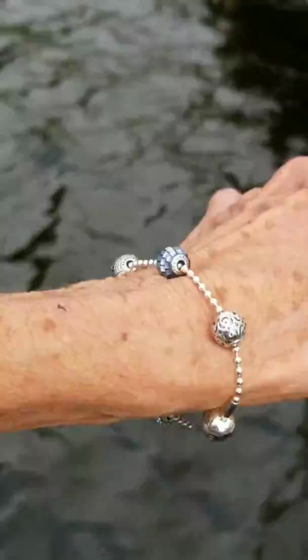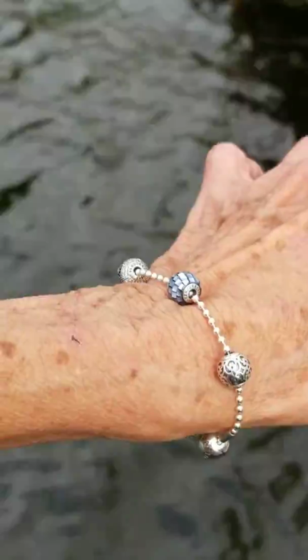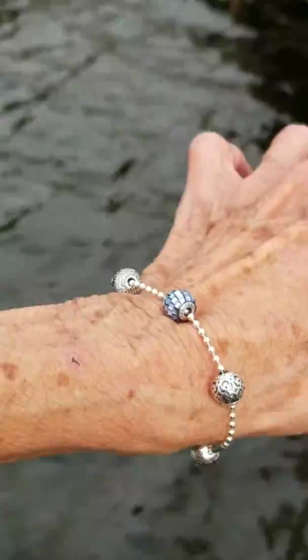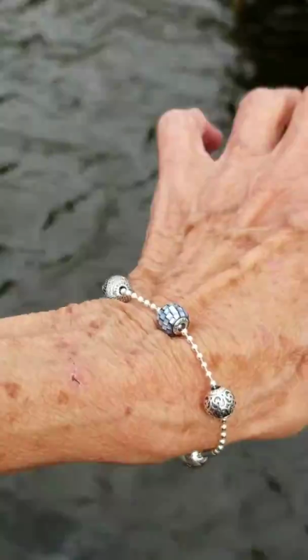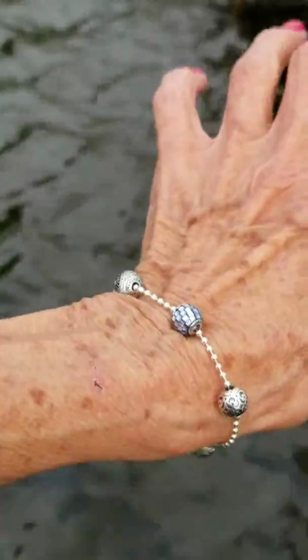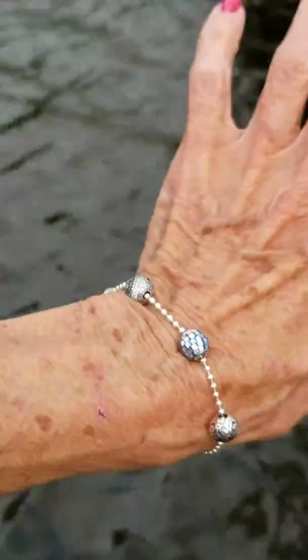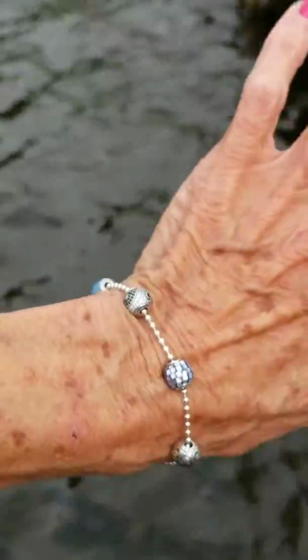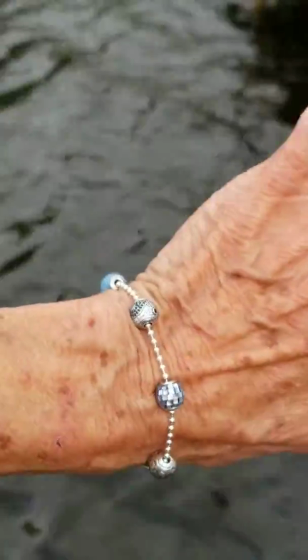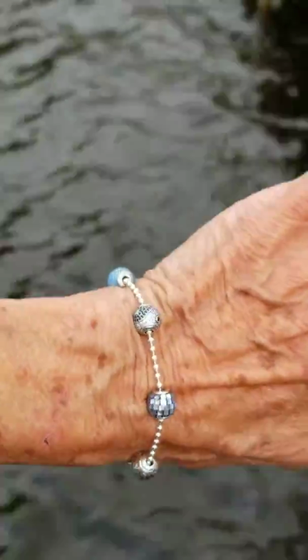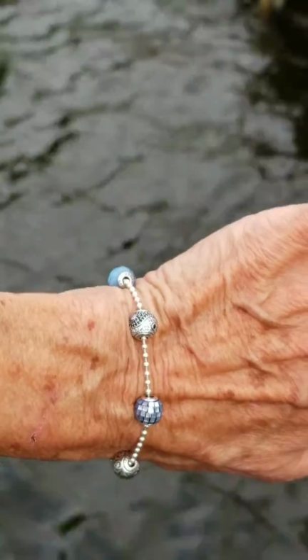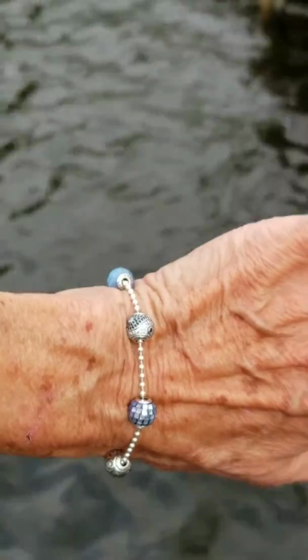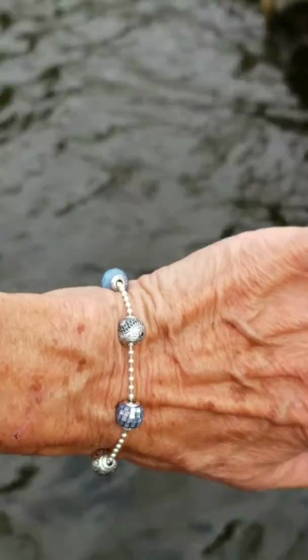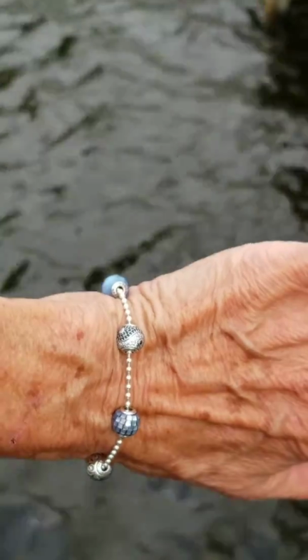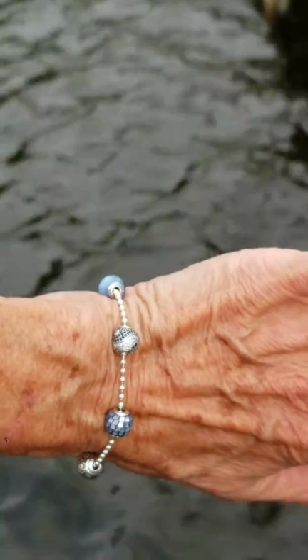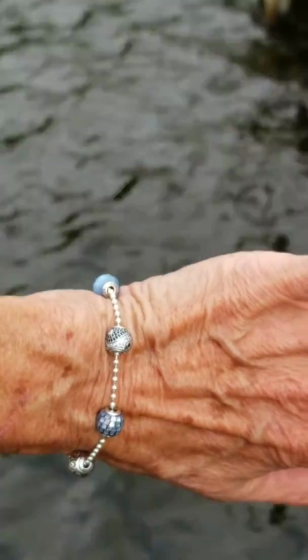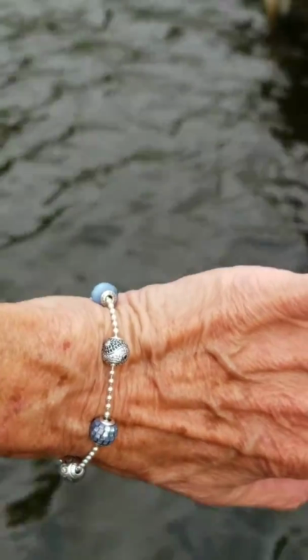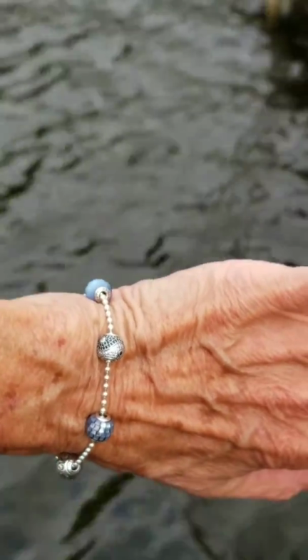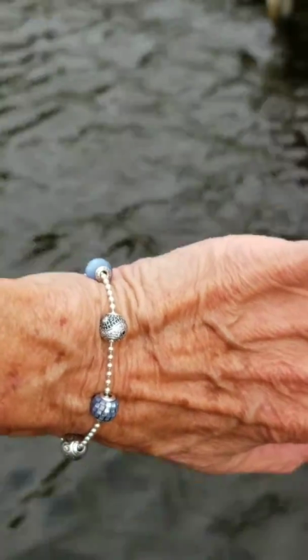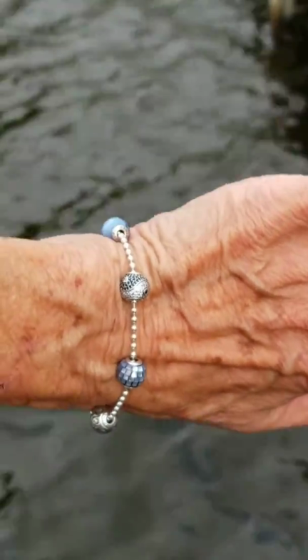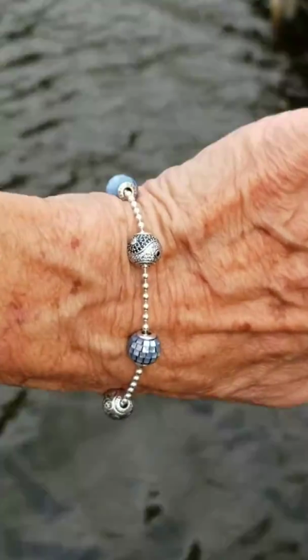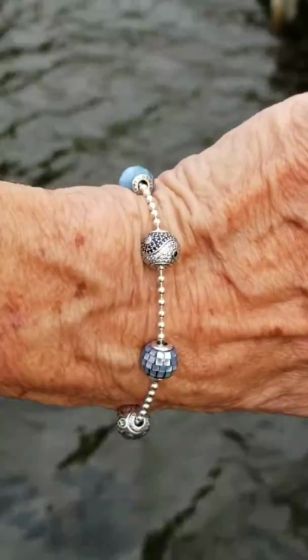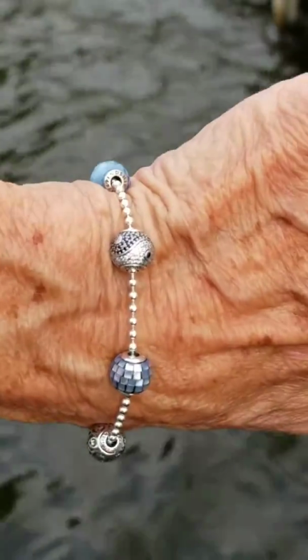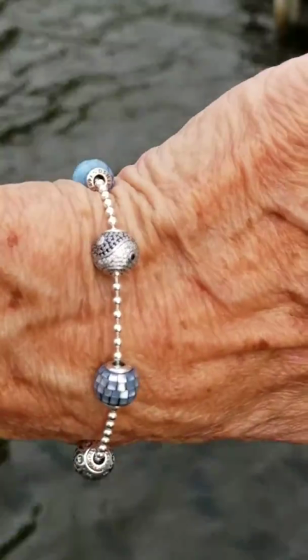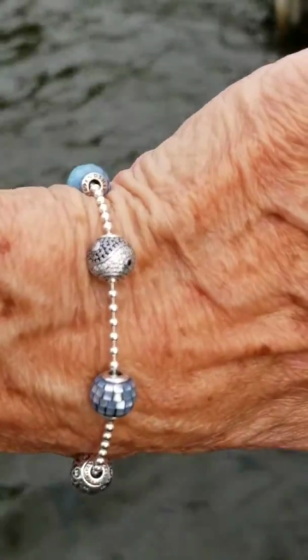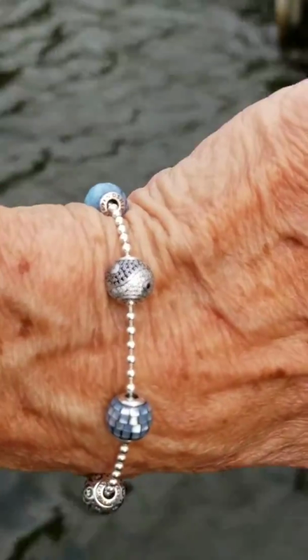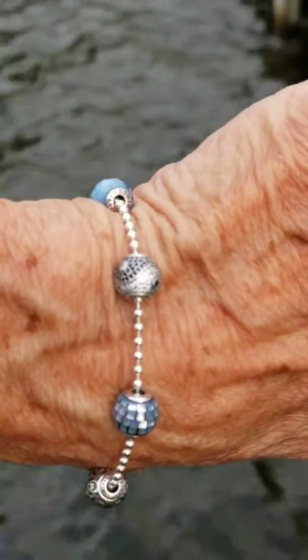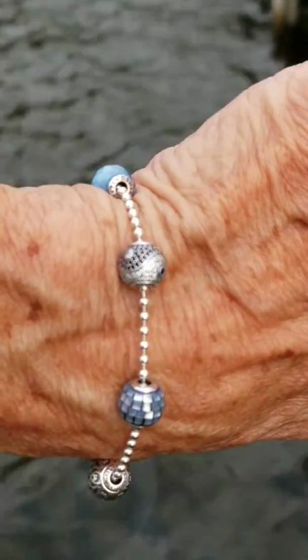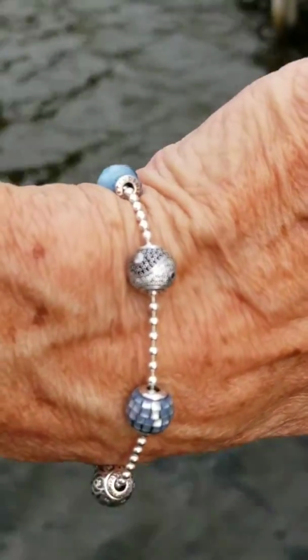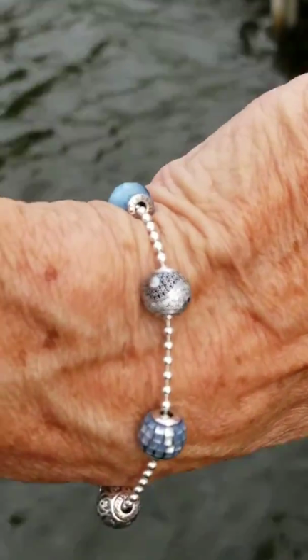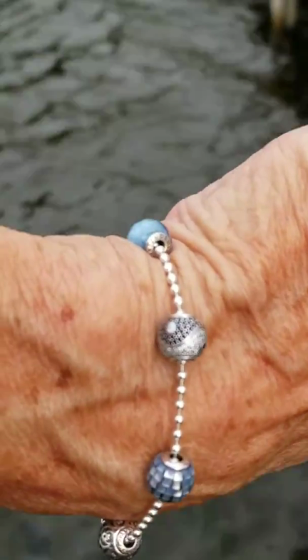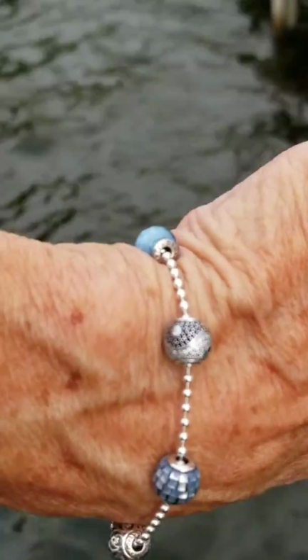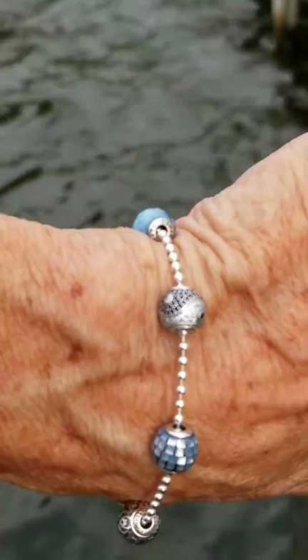Let's get a pretty shot. Yeah, that's nice. There we go.